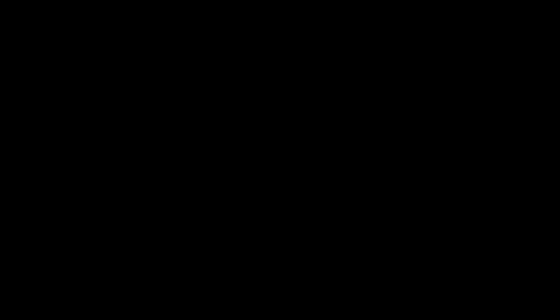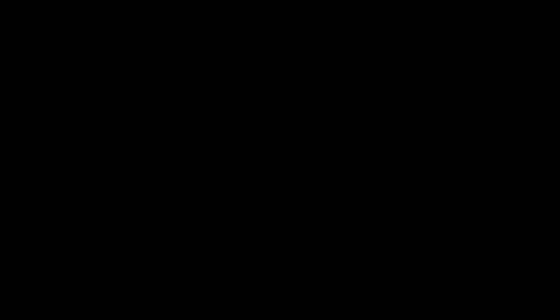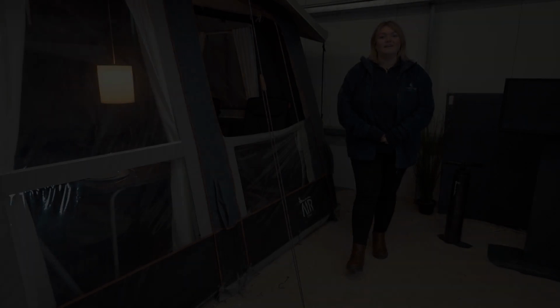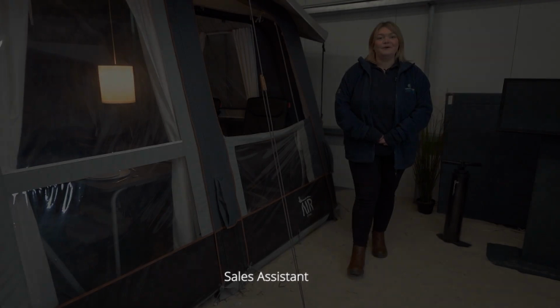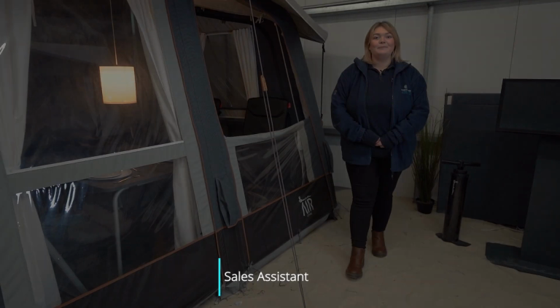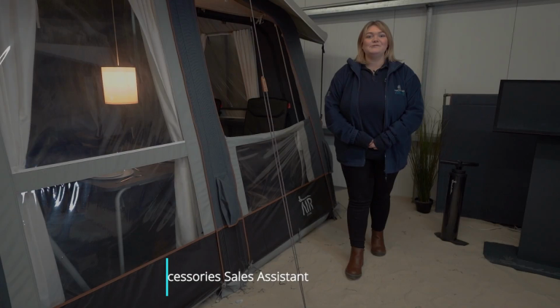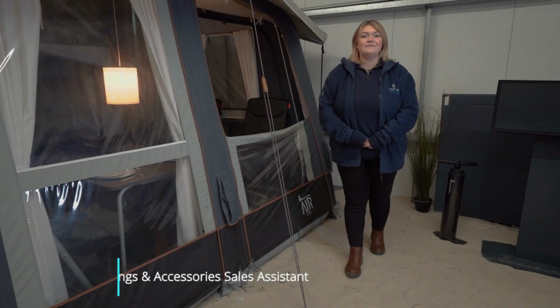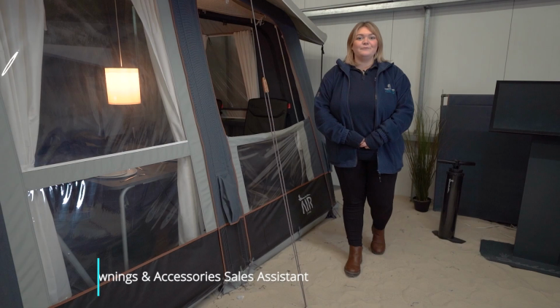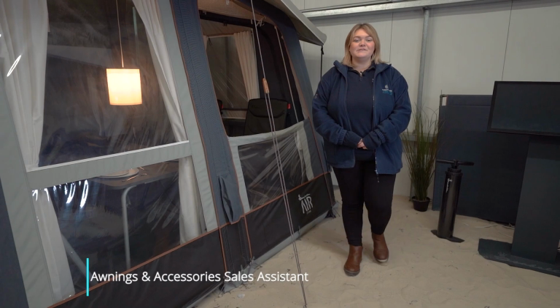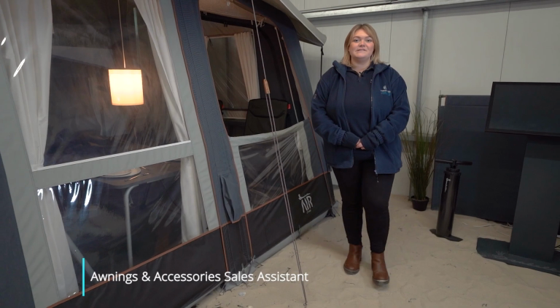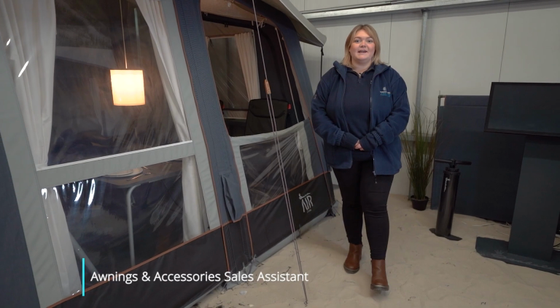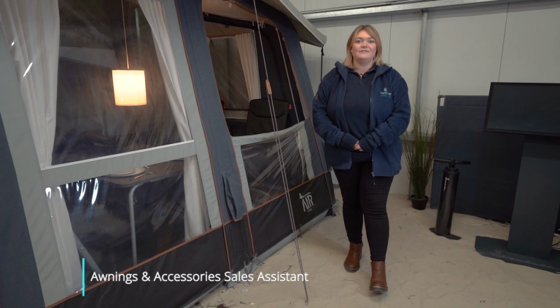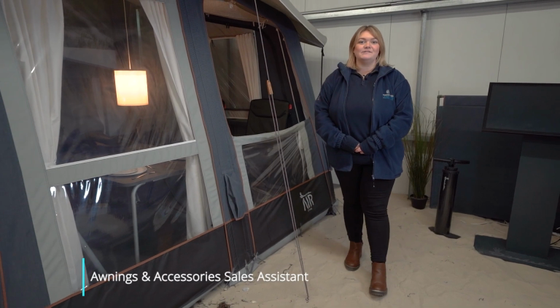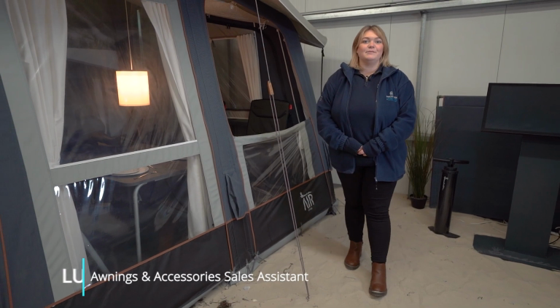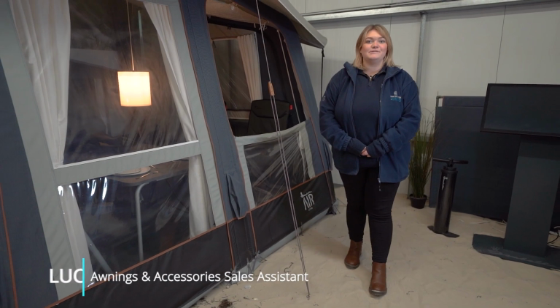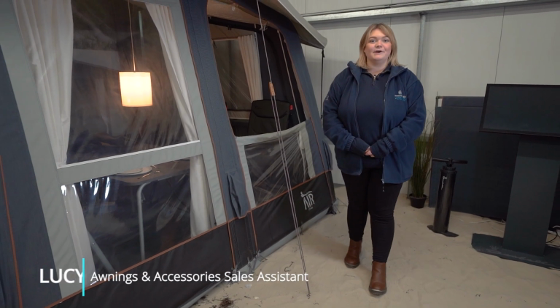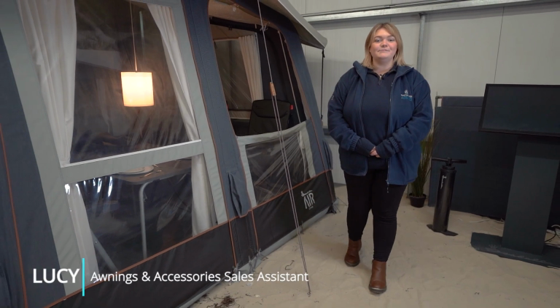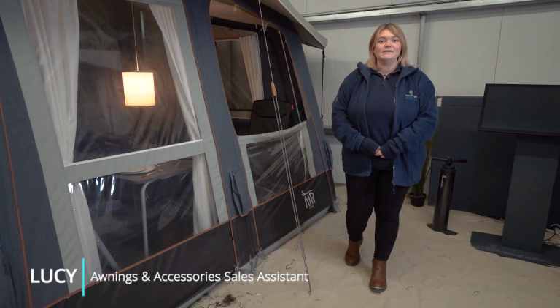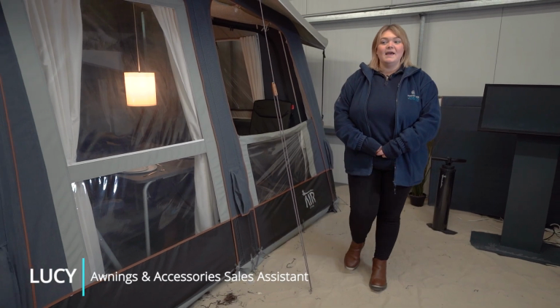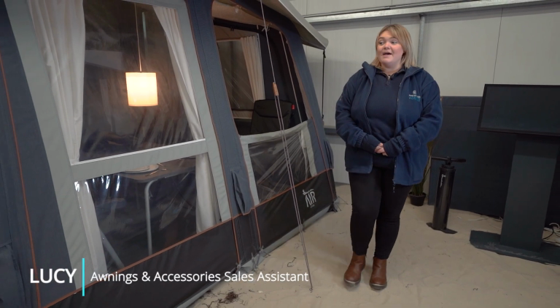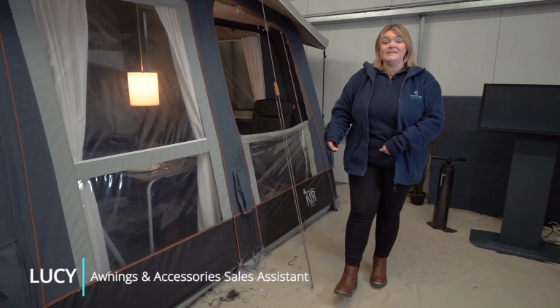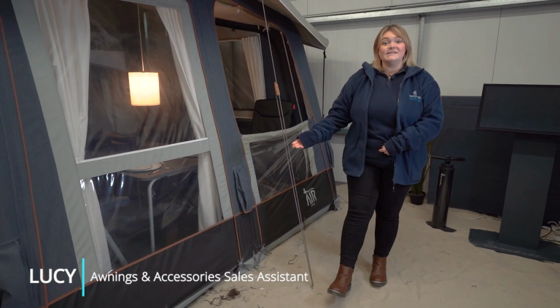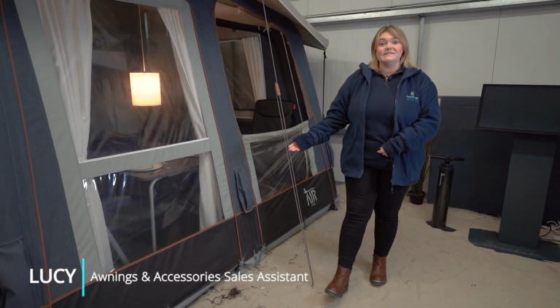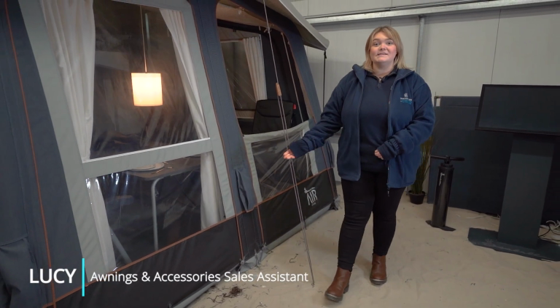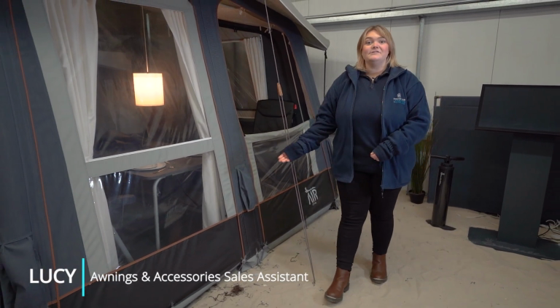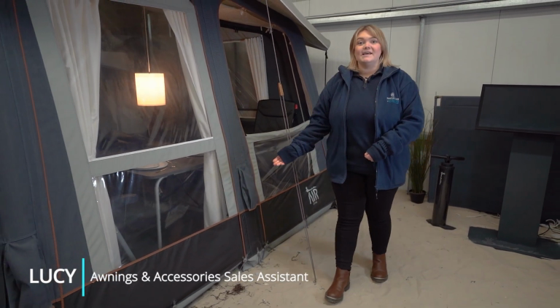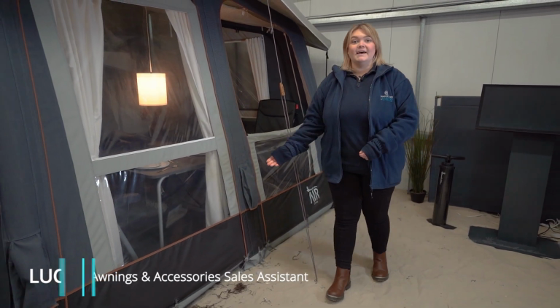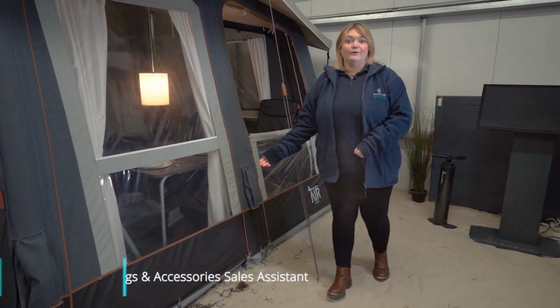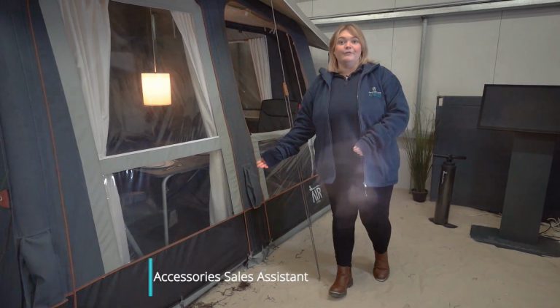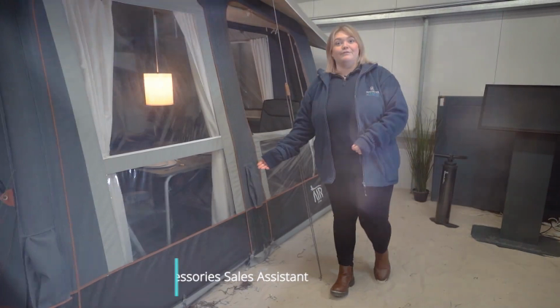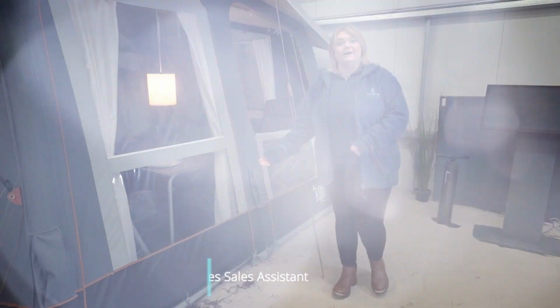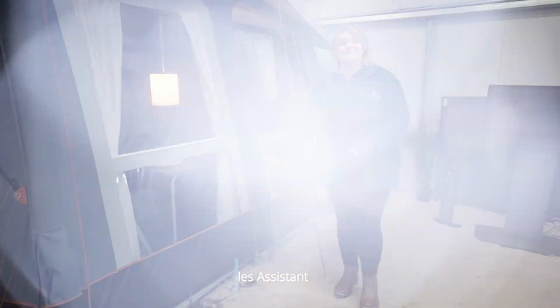Hello, I'm Lucy from Winchester Caravans and Motorhomes, and this is the Cirrus Air North 300.